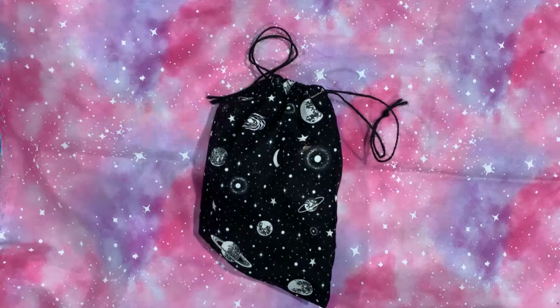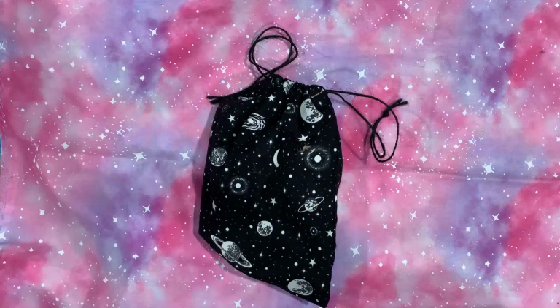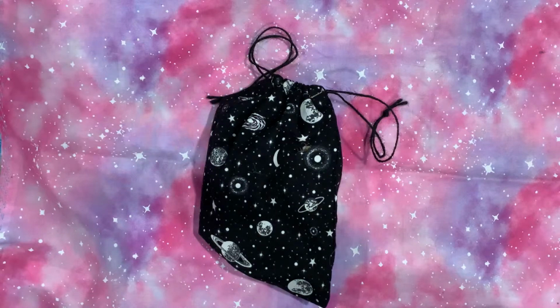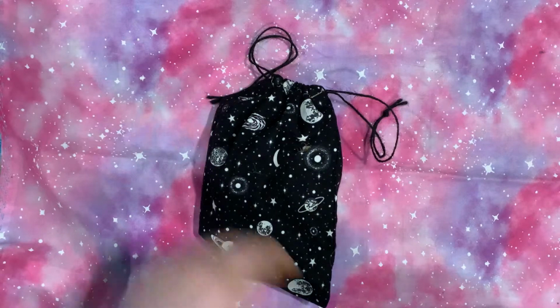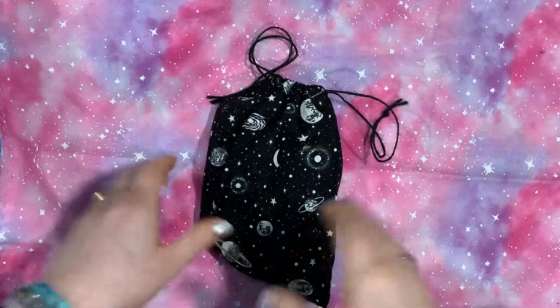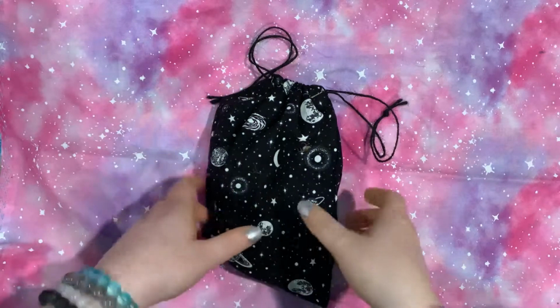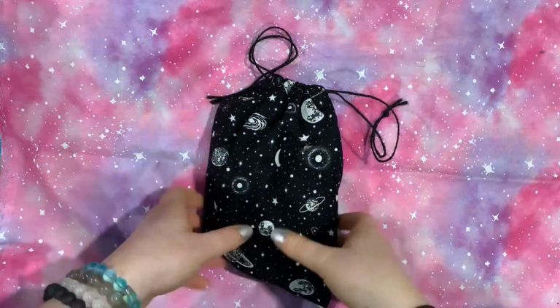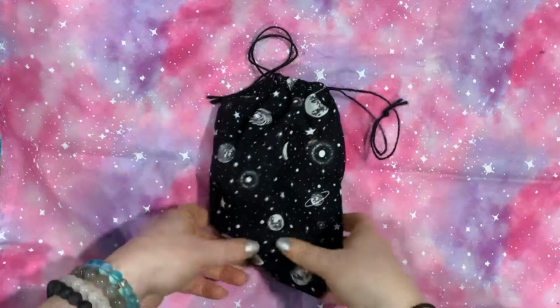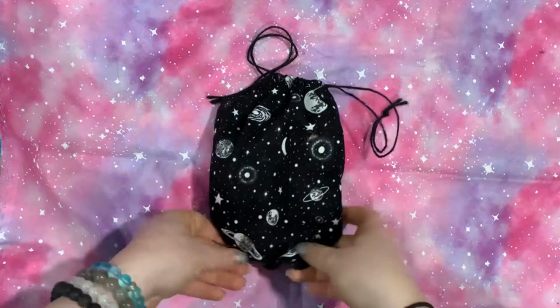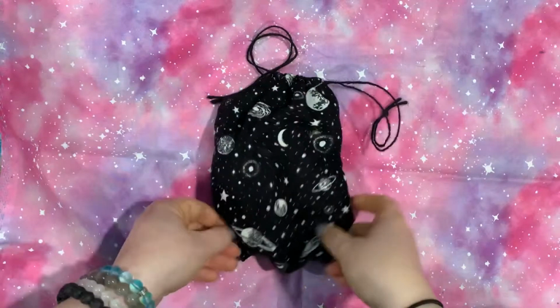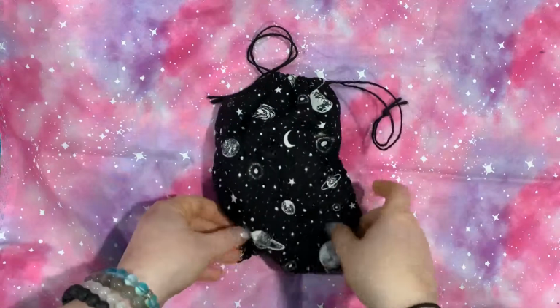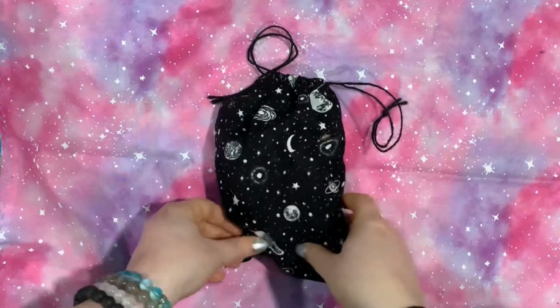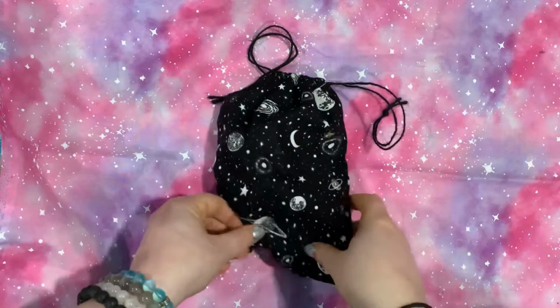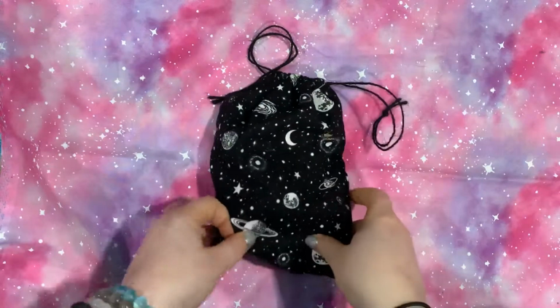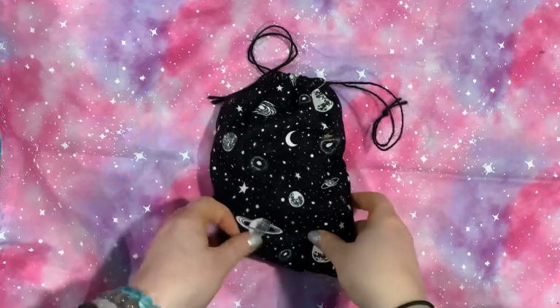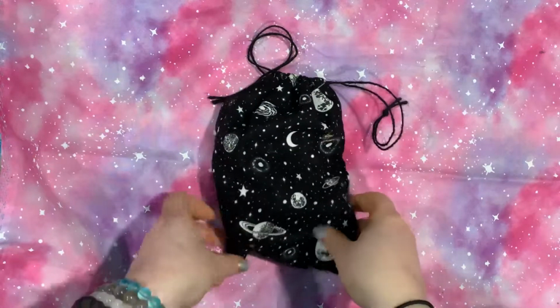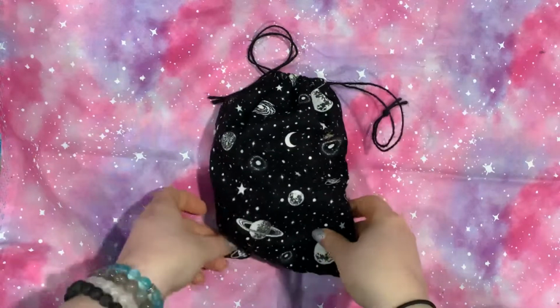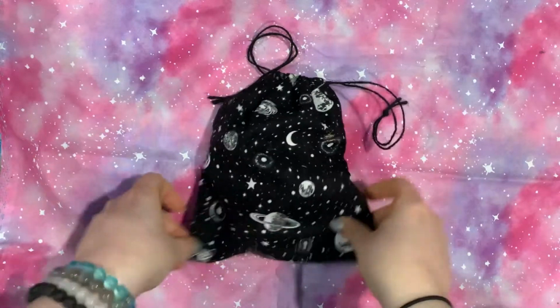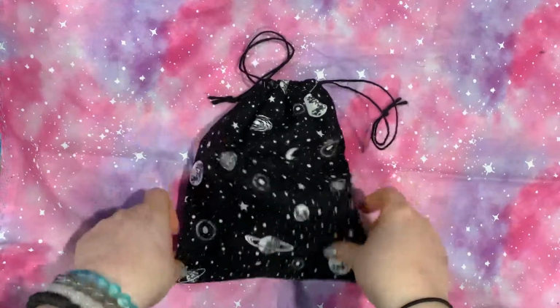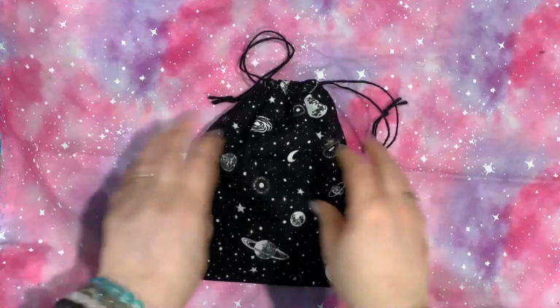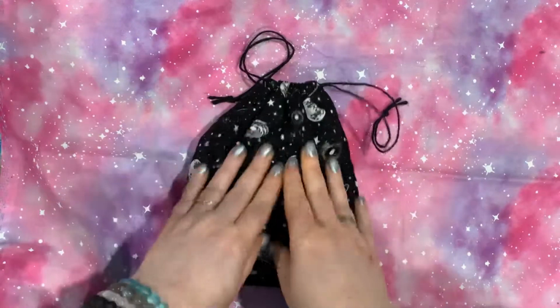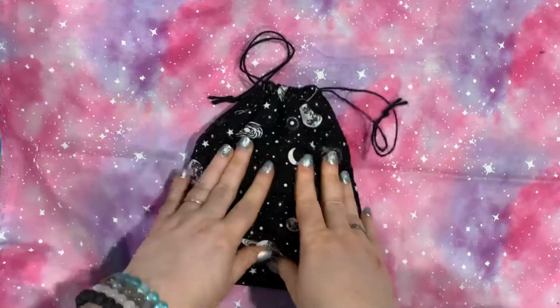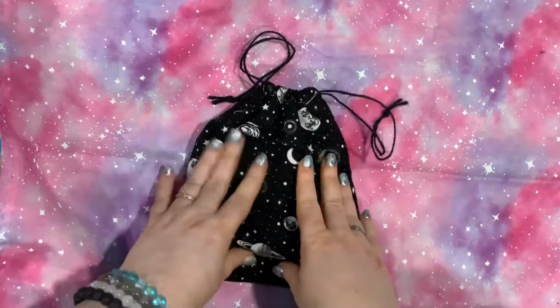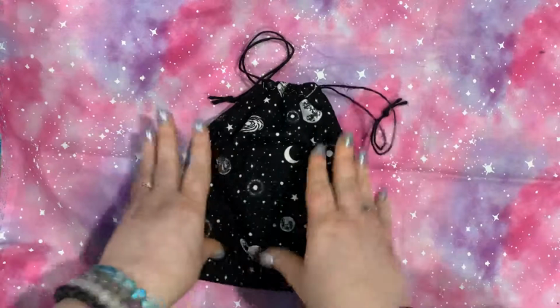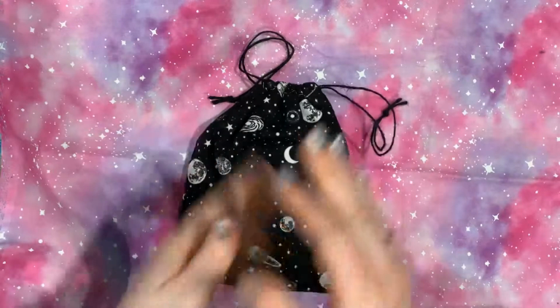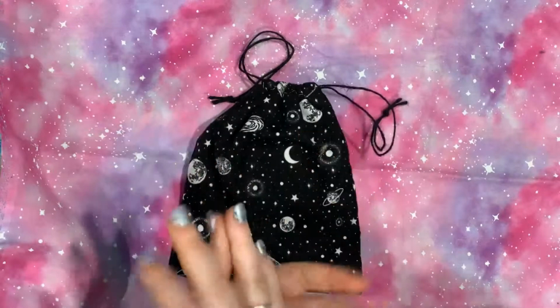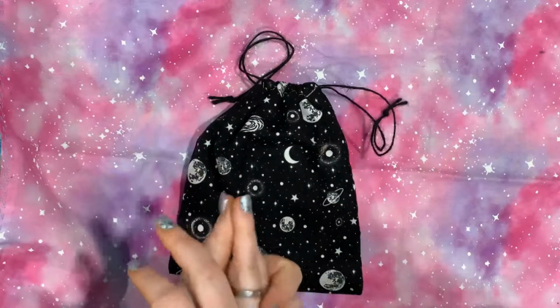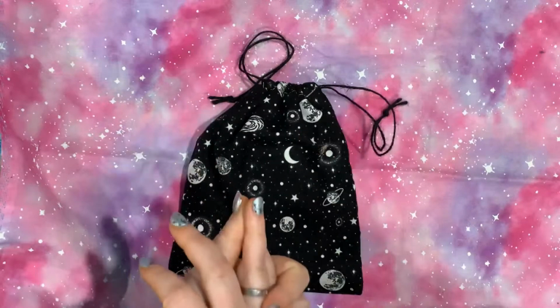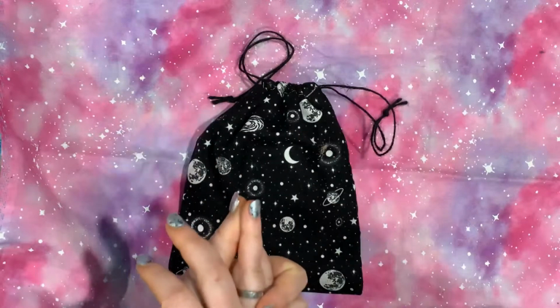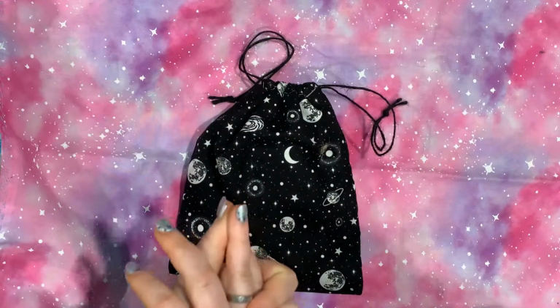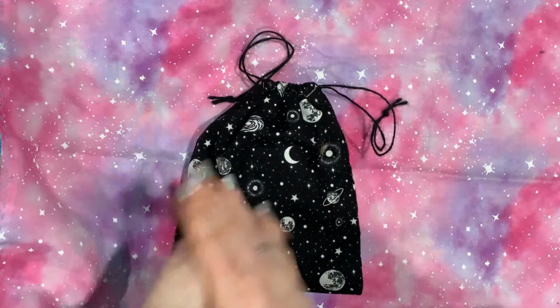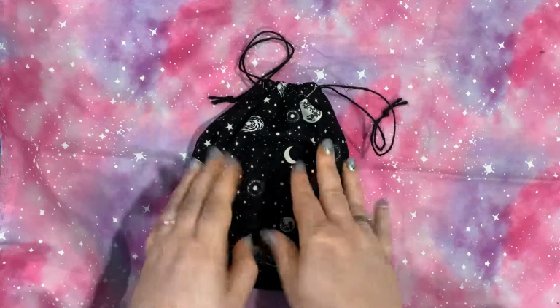Hello, my lovely little moonbeams. This is Christina, and welcome back to my channel, Moonchild Mama Tarot.